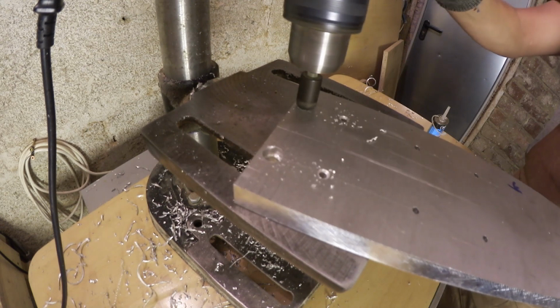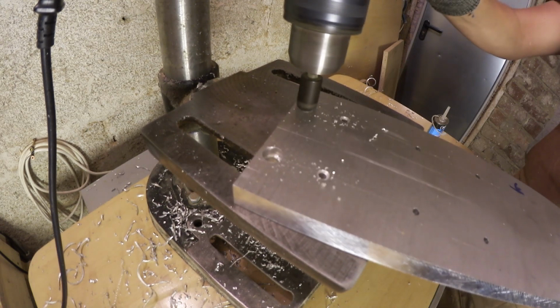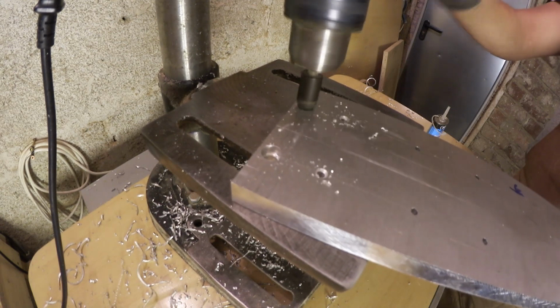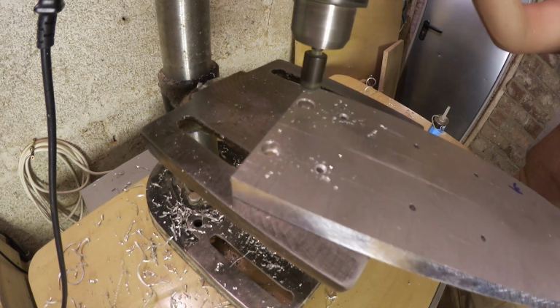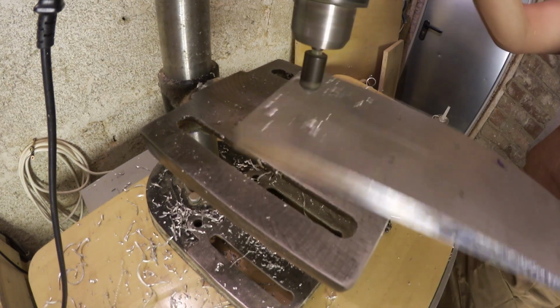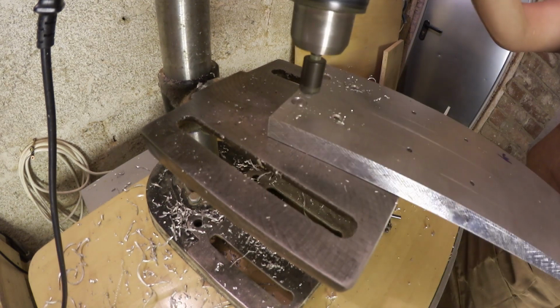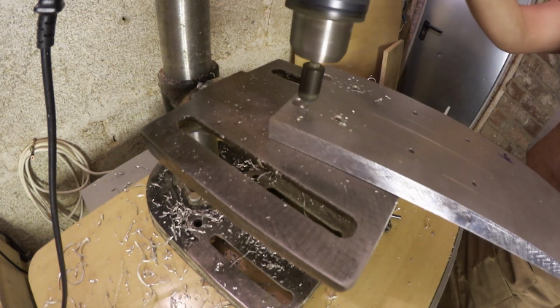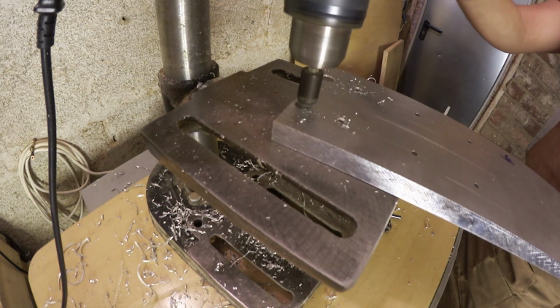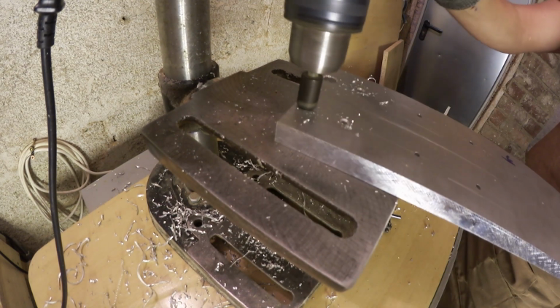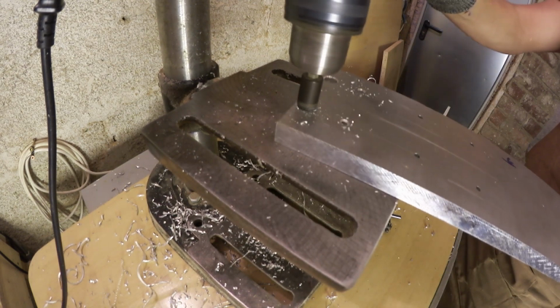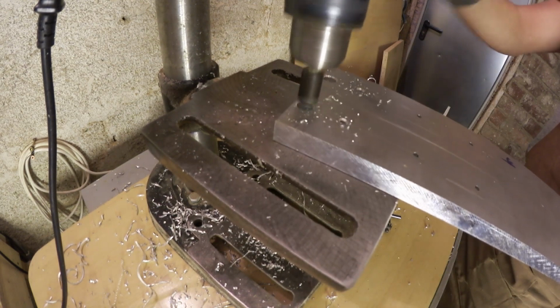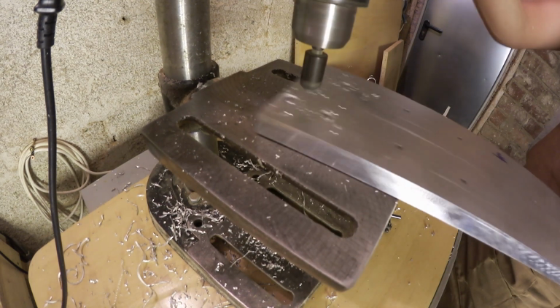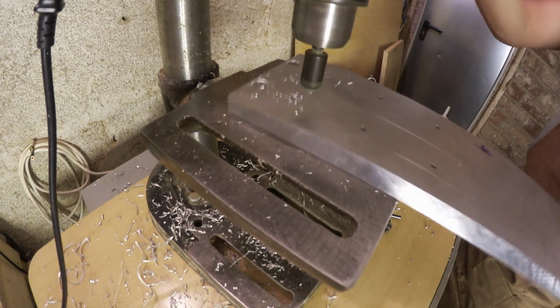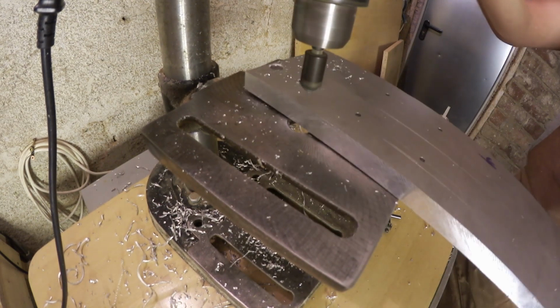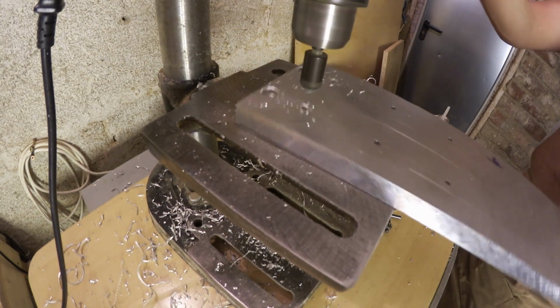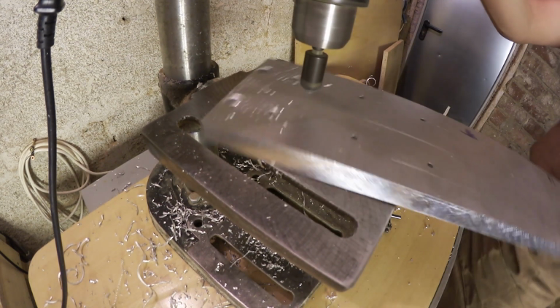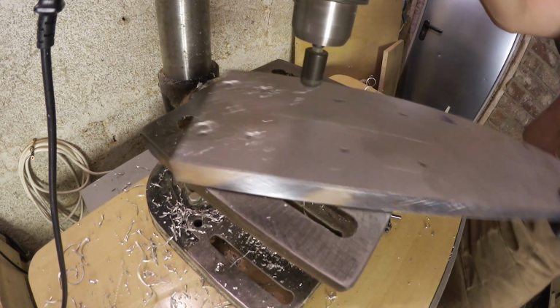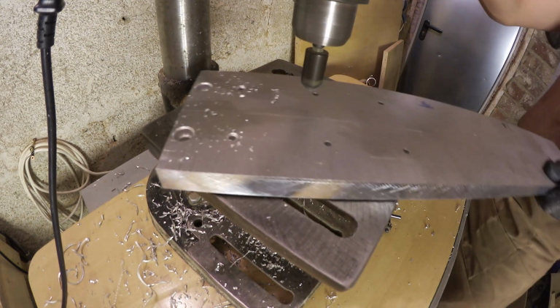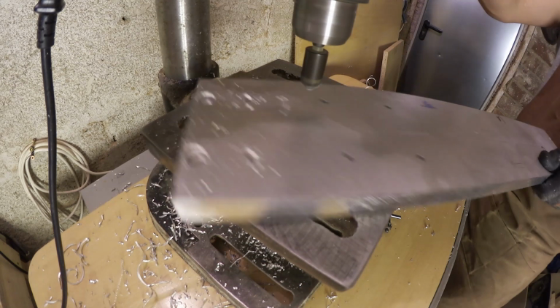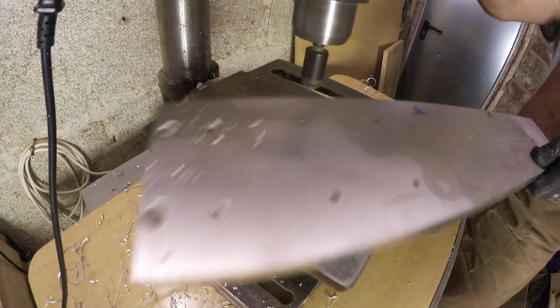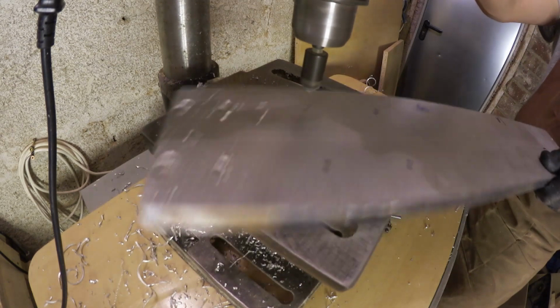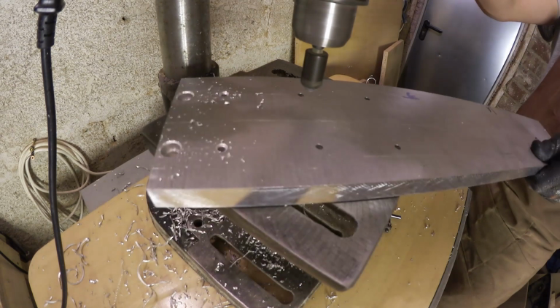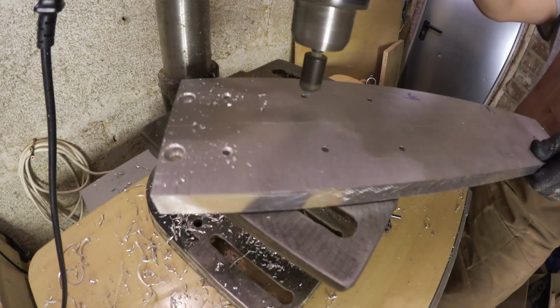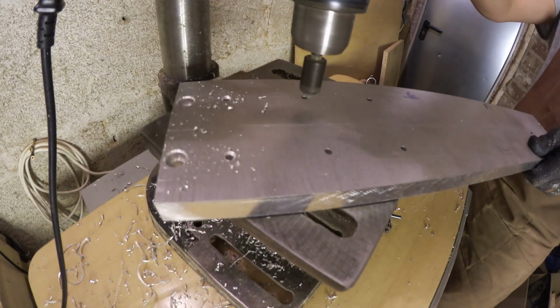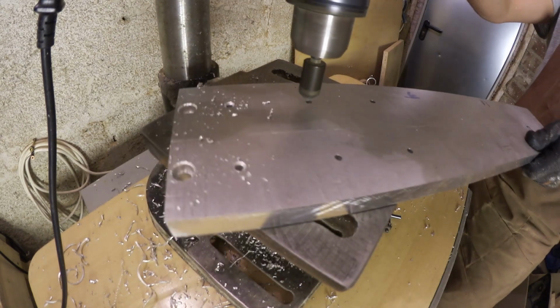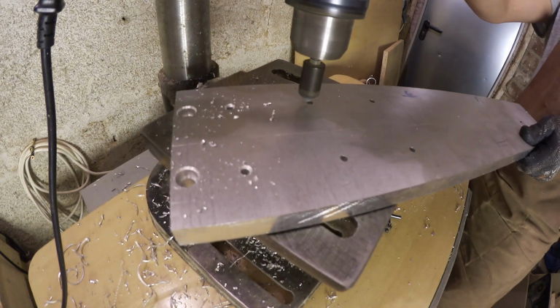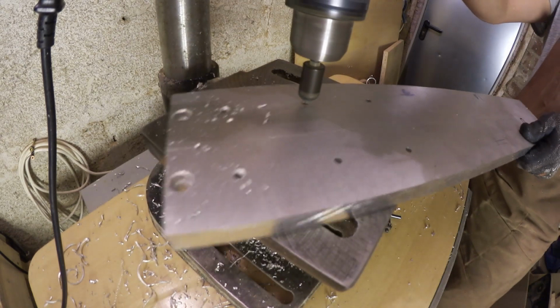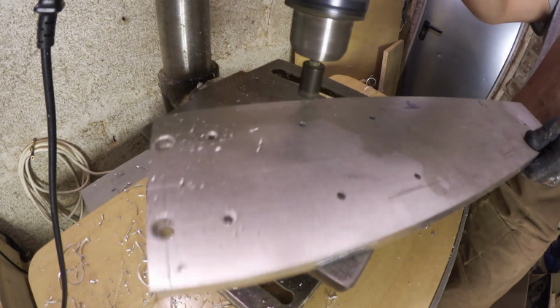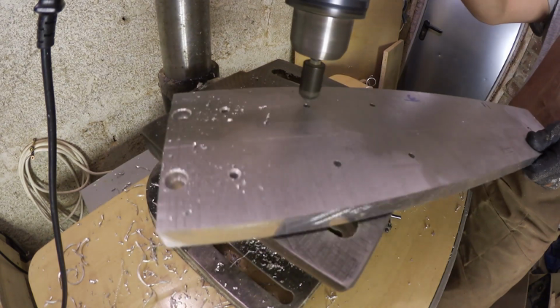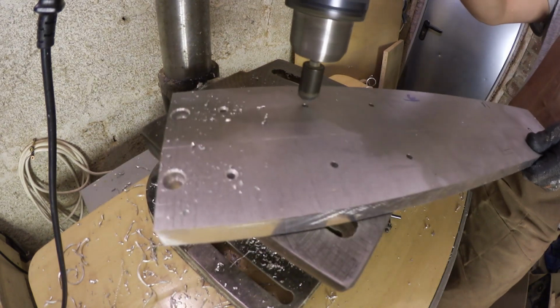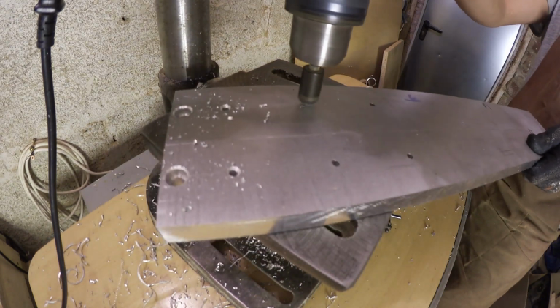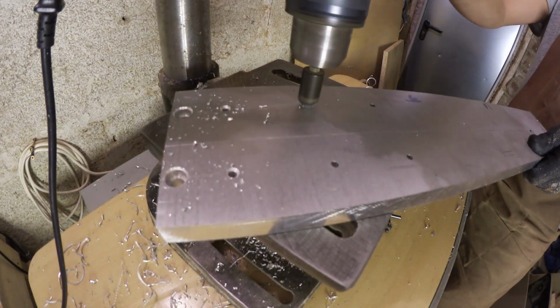Since my drill press is literally the cheapest one available, and so are my drills, all the holes have a noticeable burr which I need to remove with a chamfer bit.